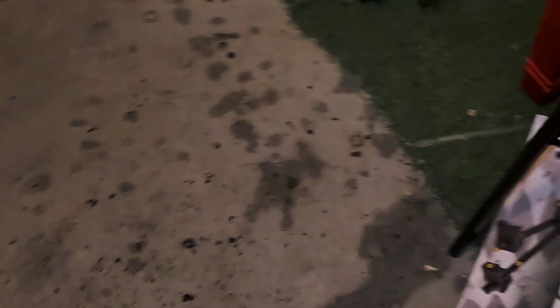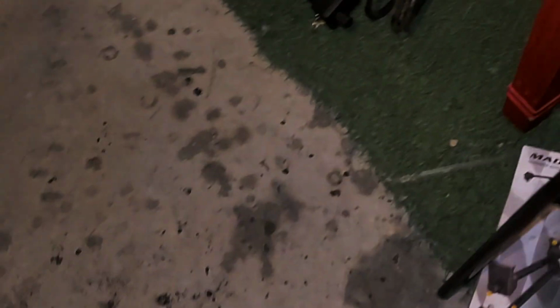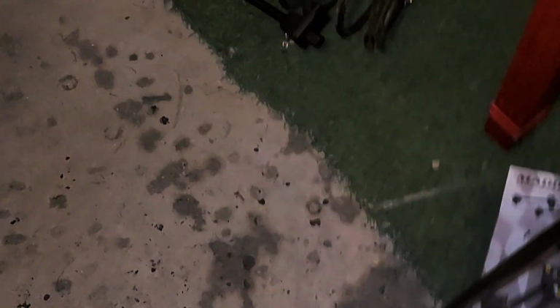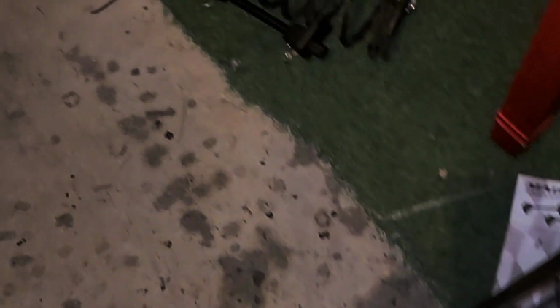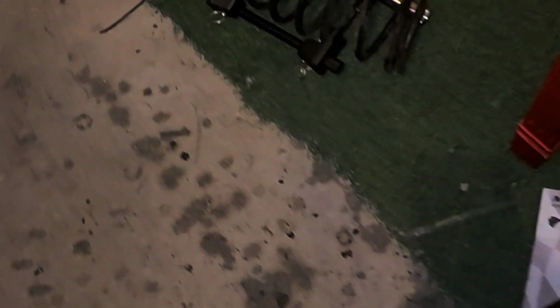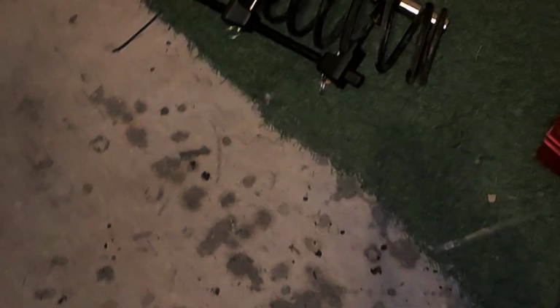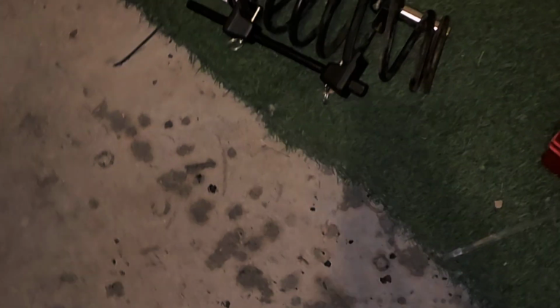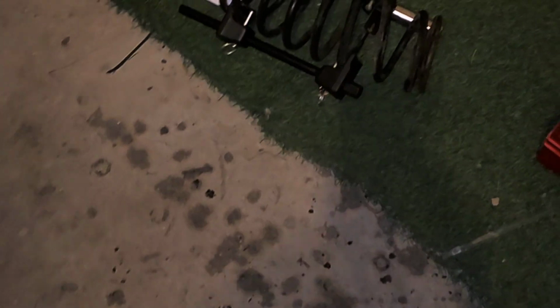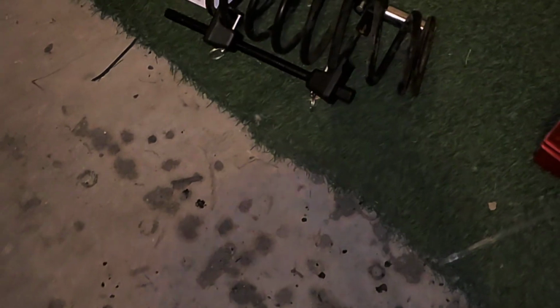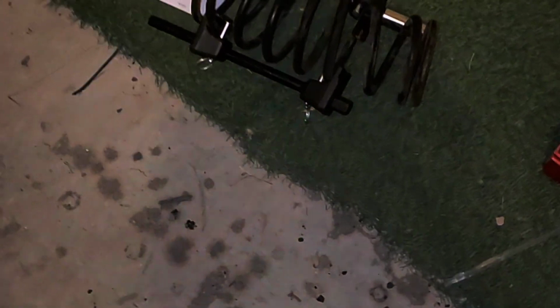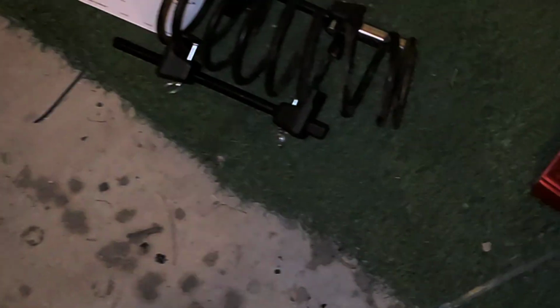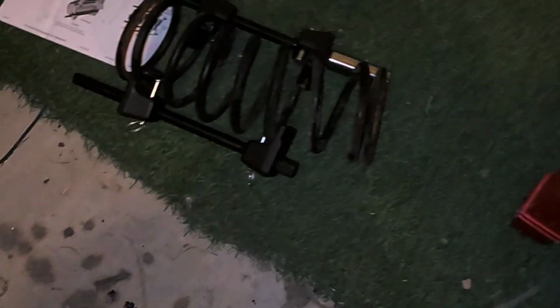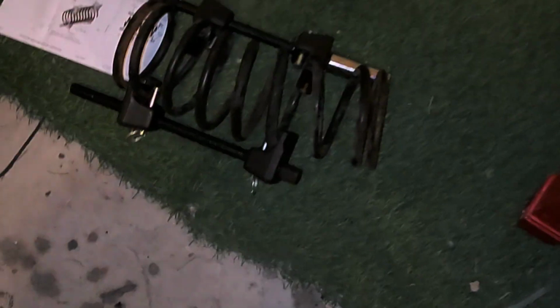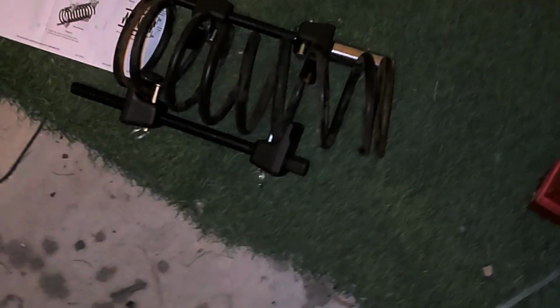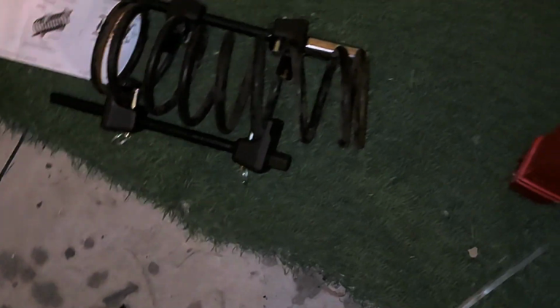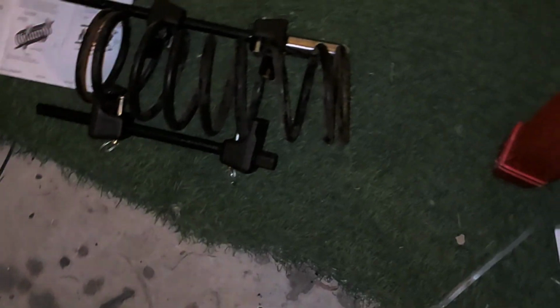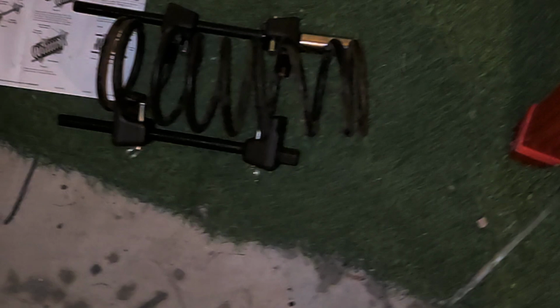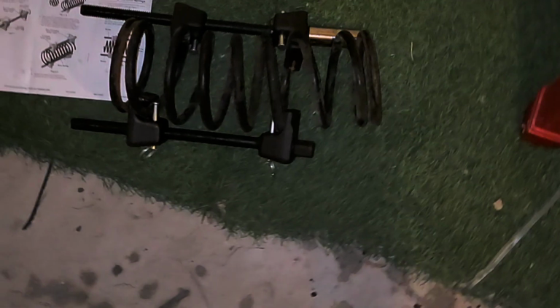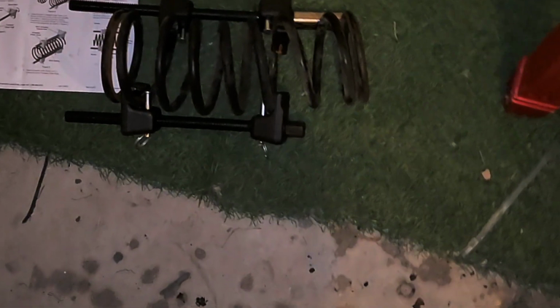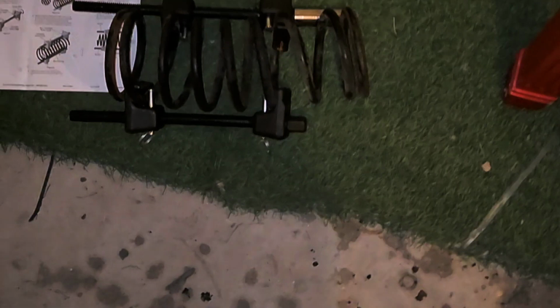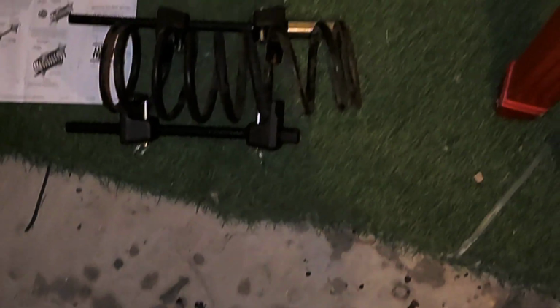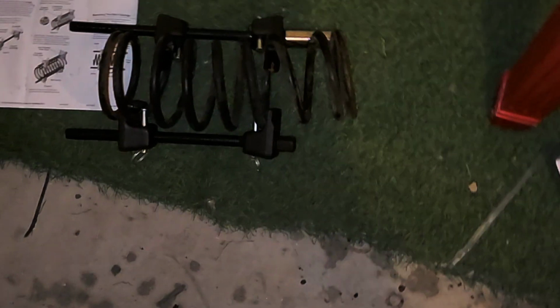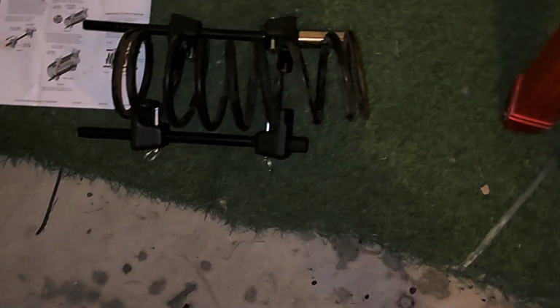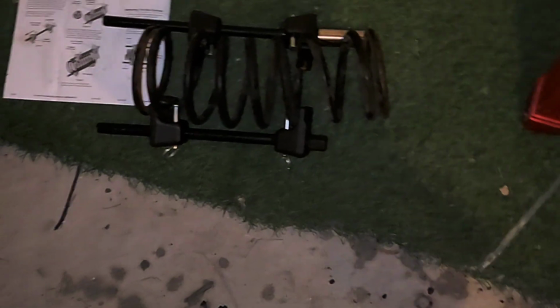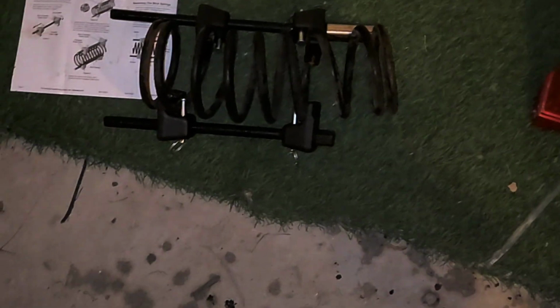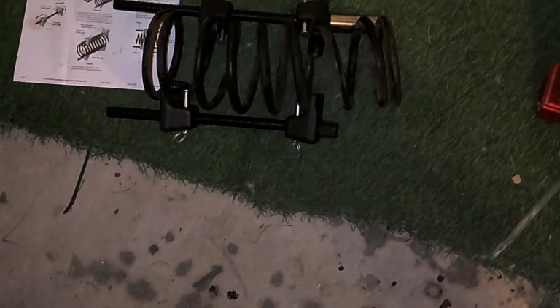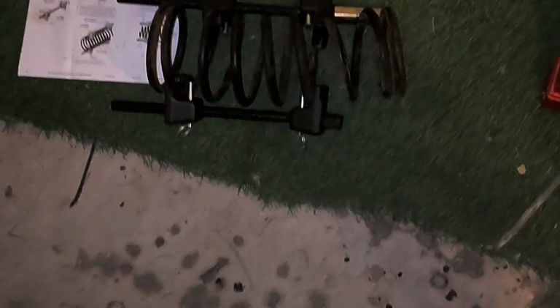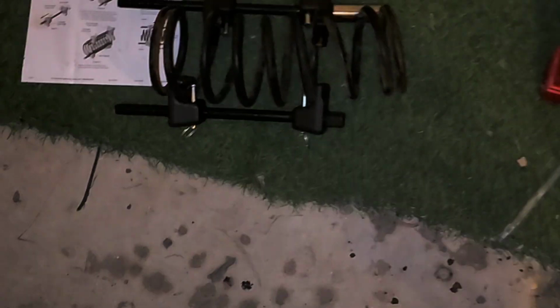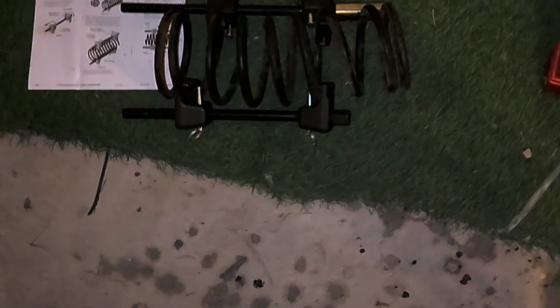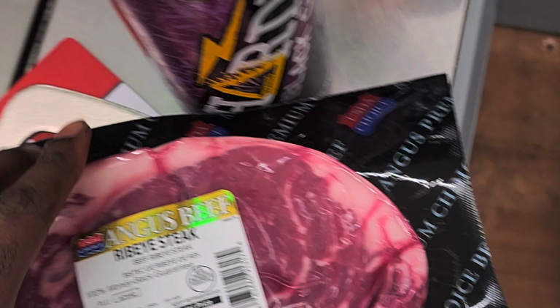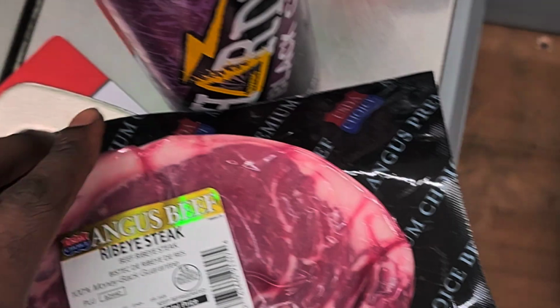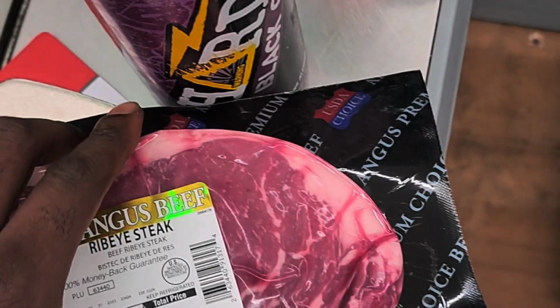Nice little compression spring right there. Look at that. I'm going to clean that up — she's going to look good. Maybe I should cut her.